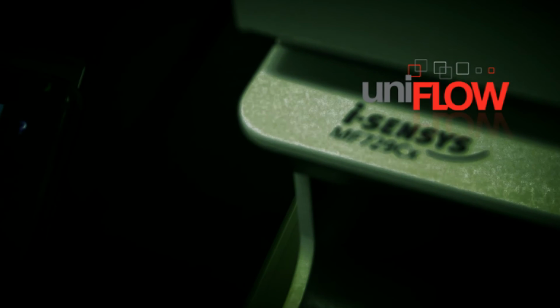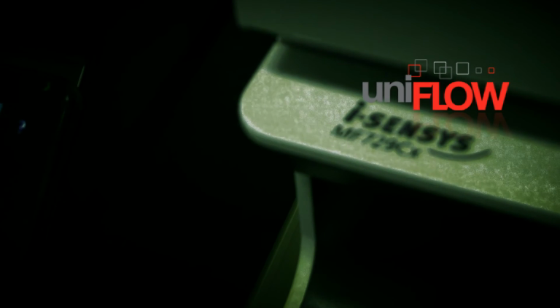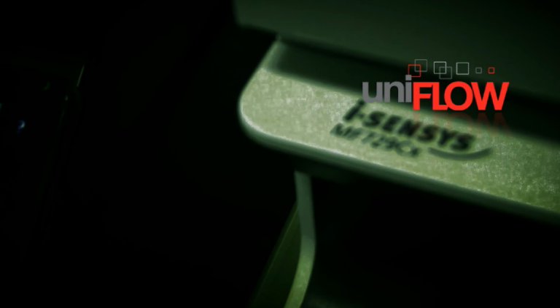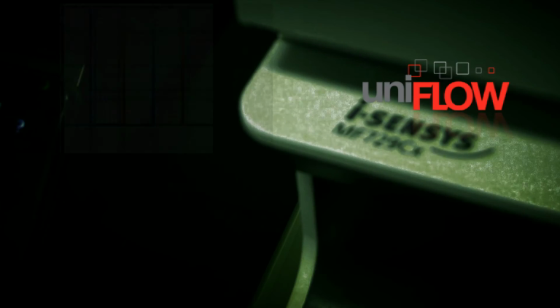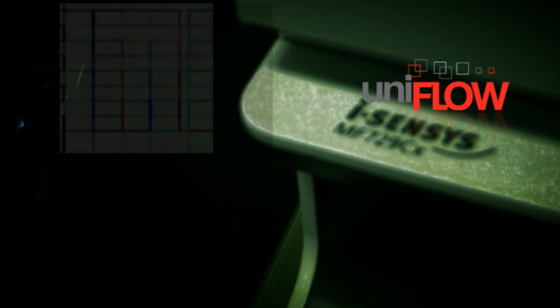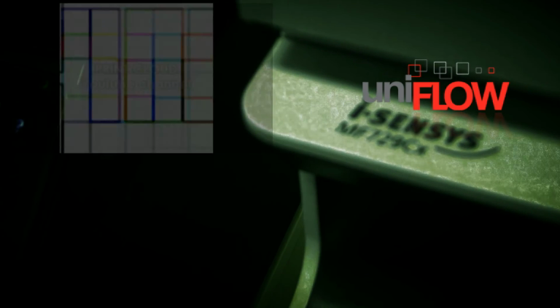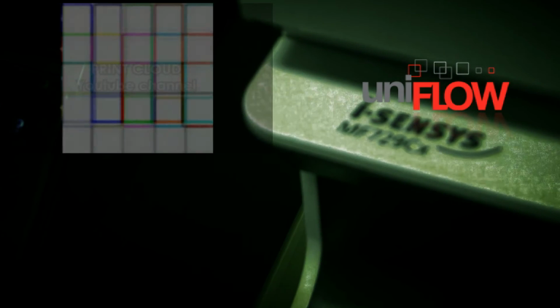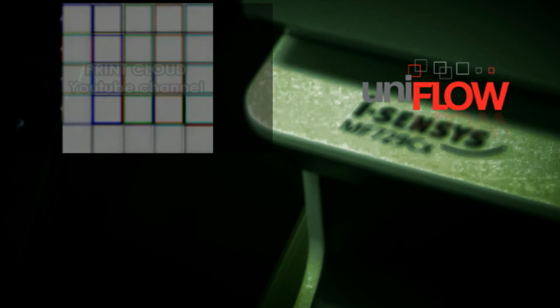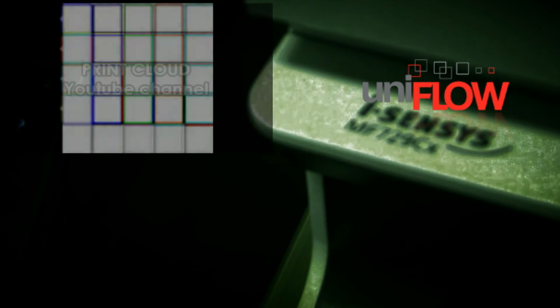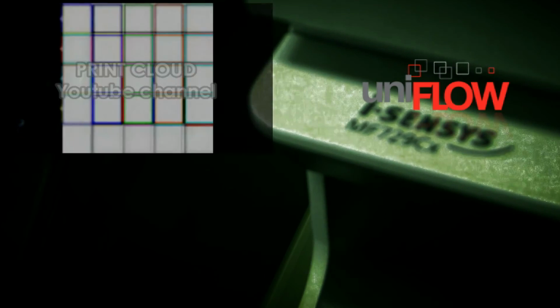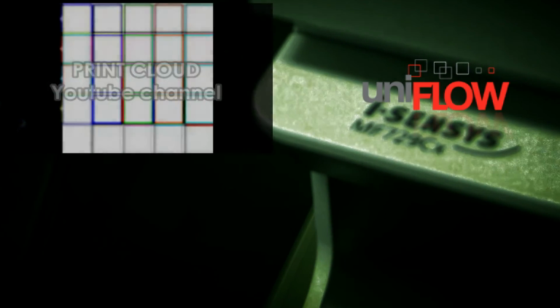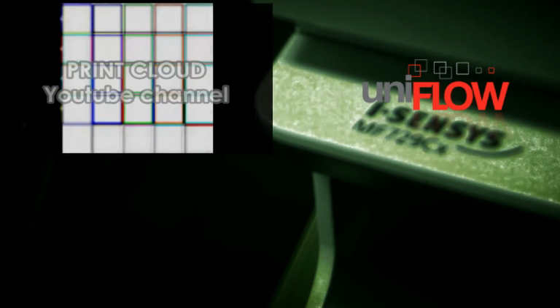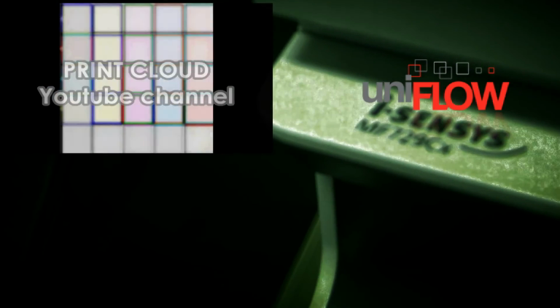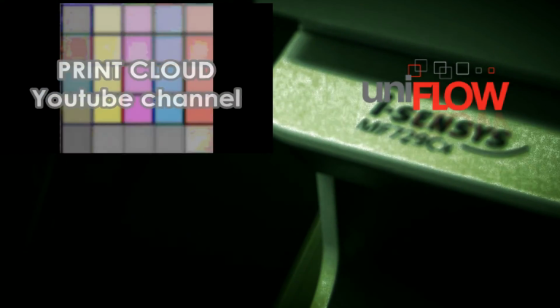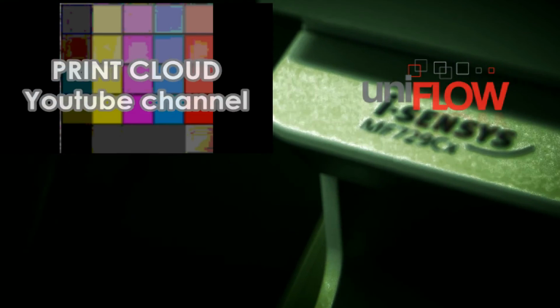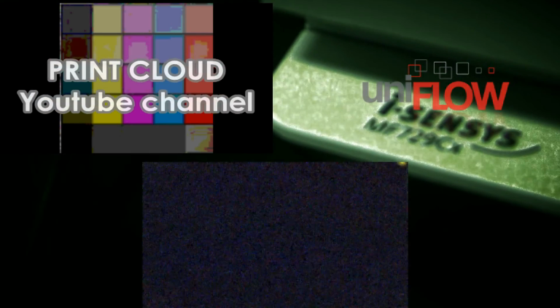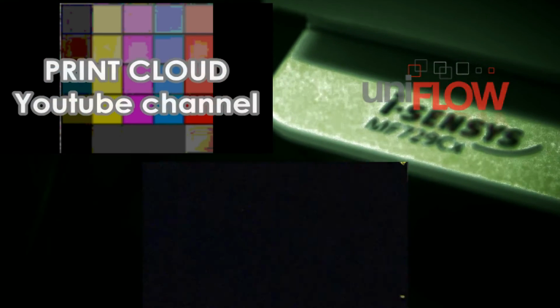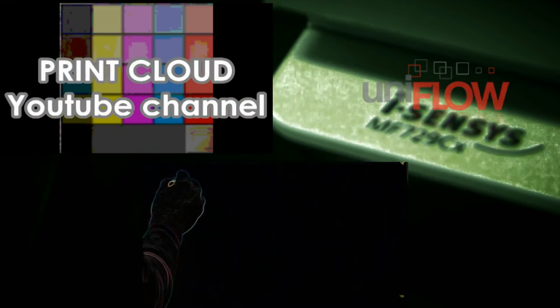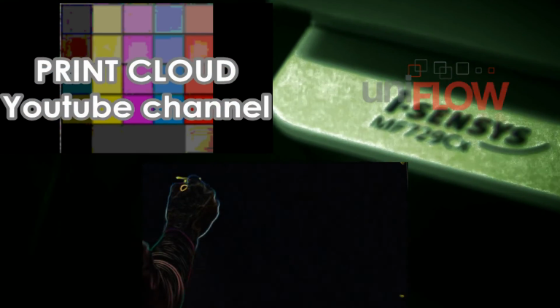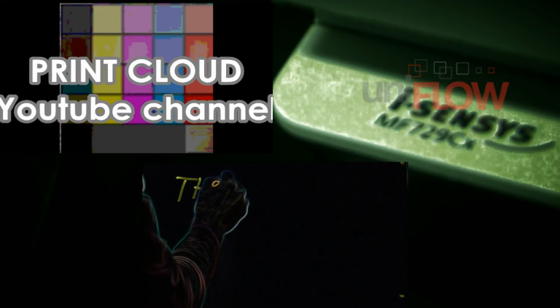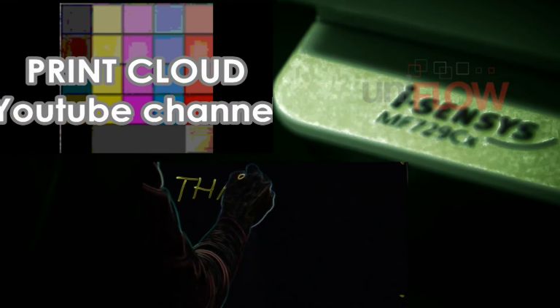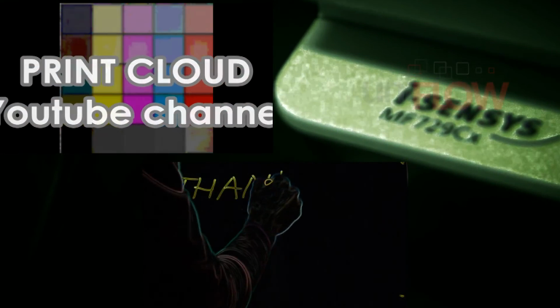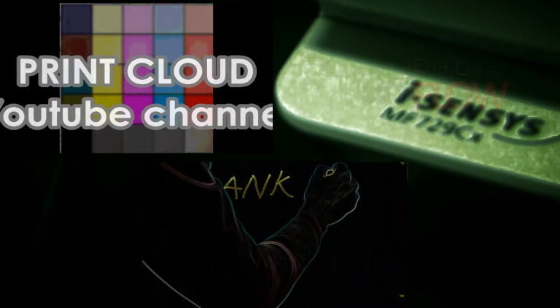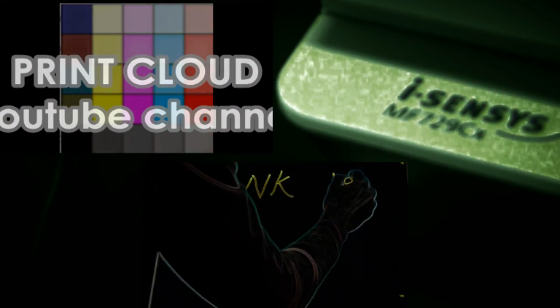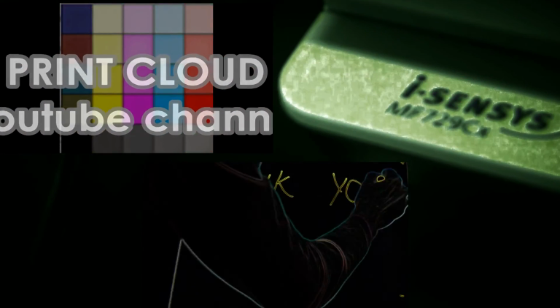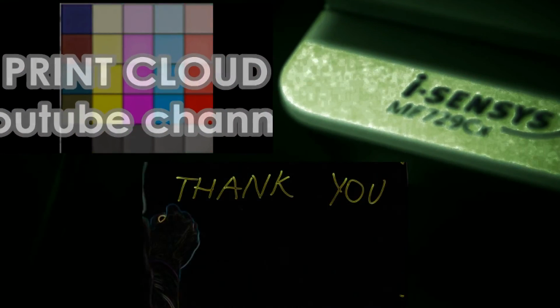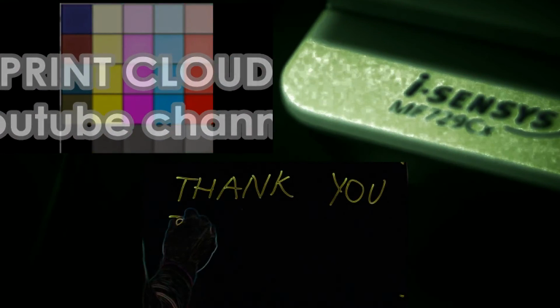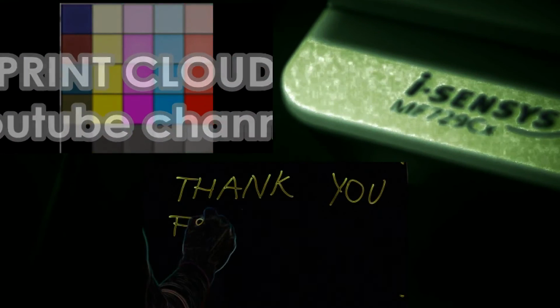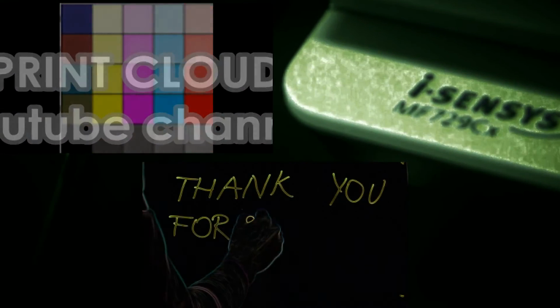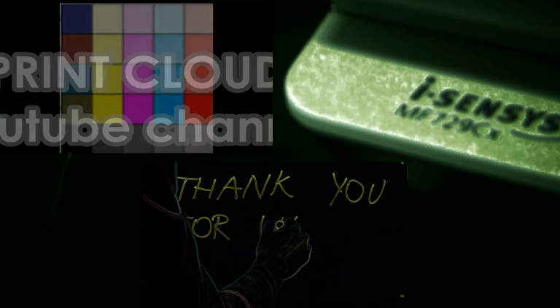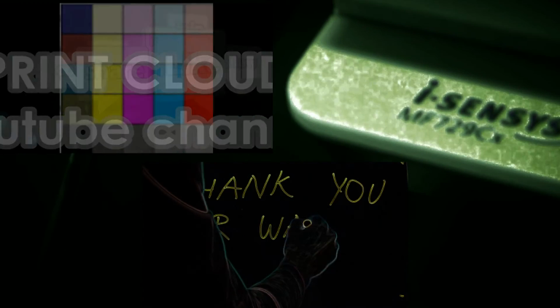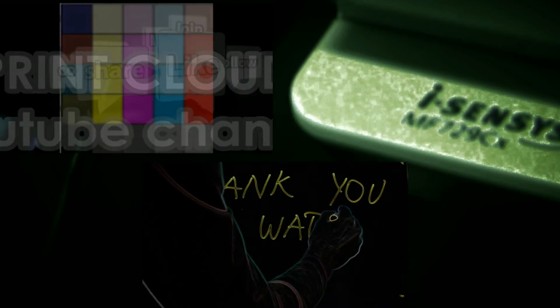That is all in this video. Thank you for watching and sharing. Bye.